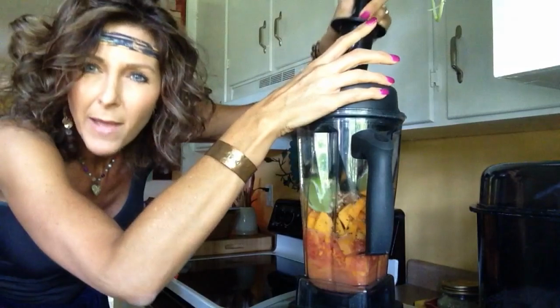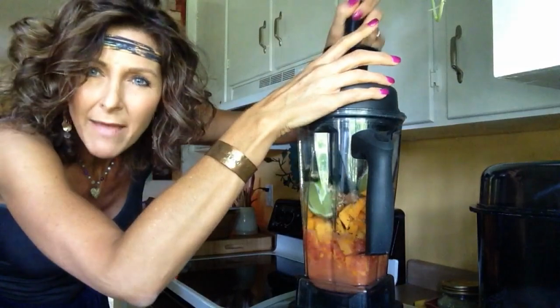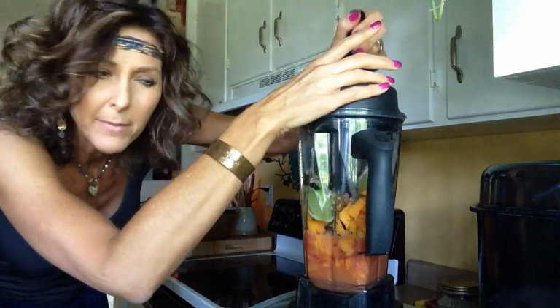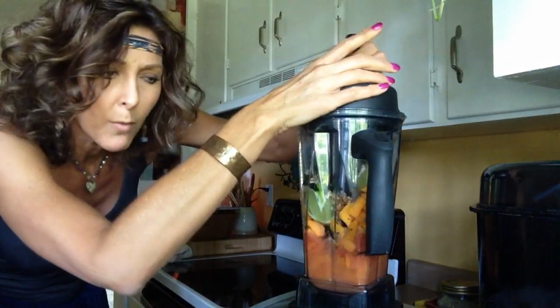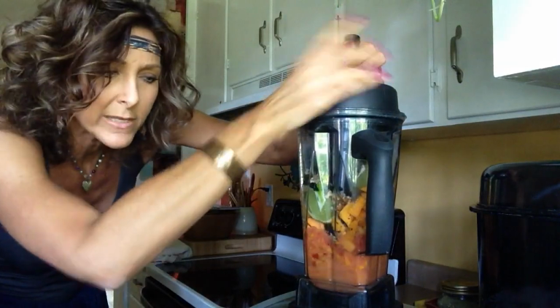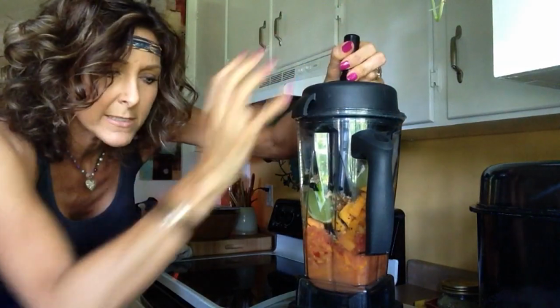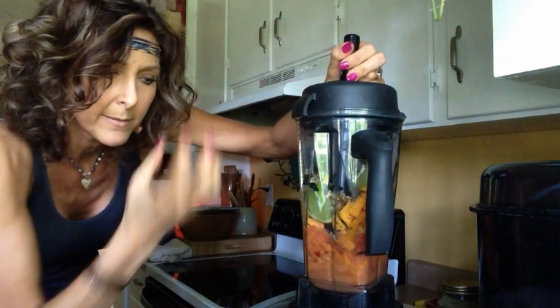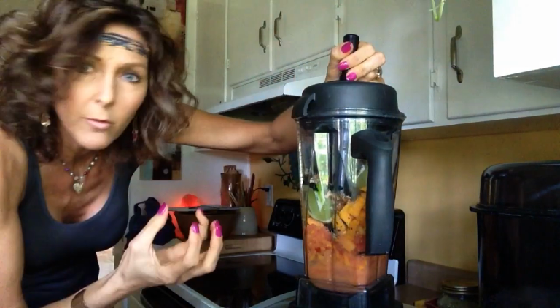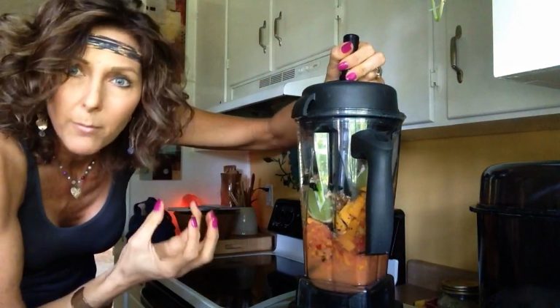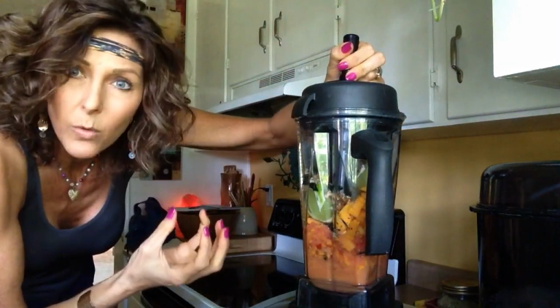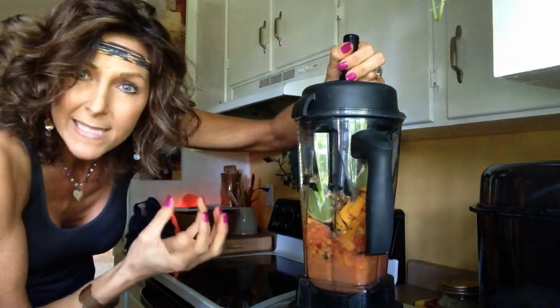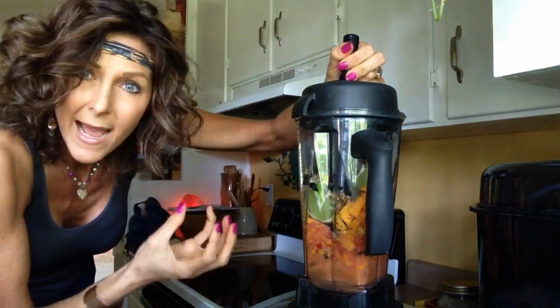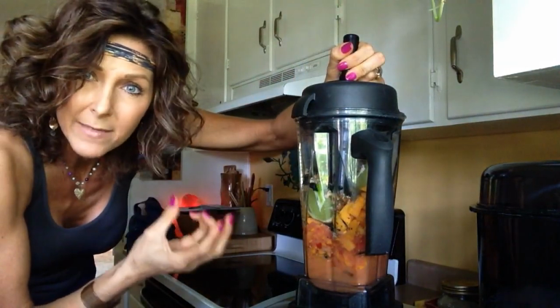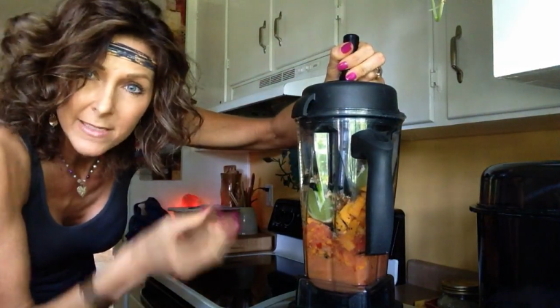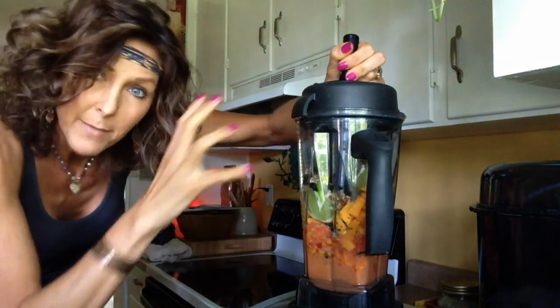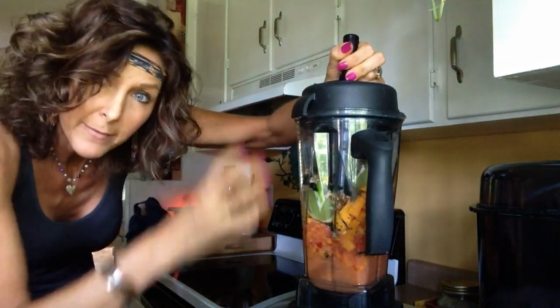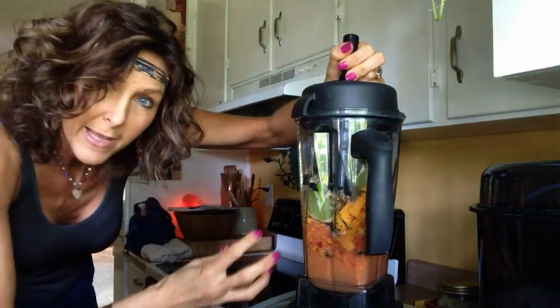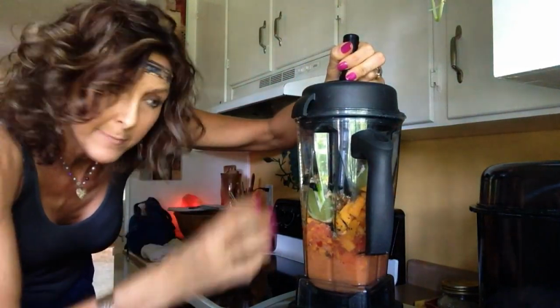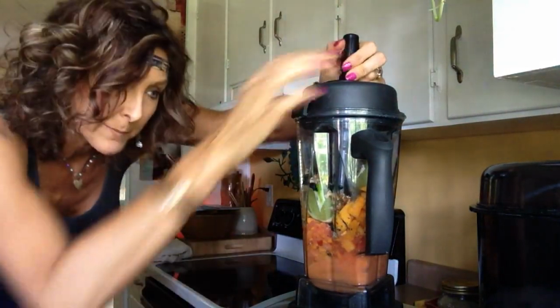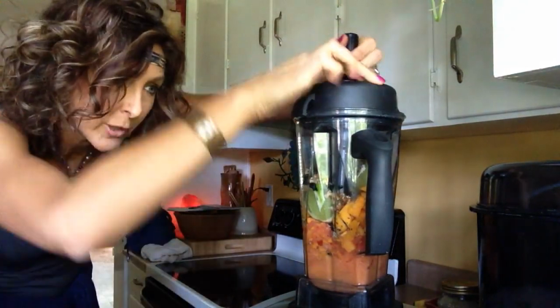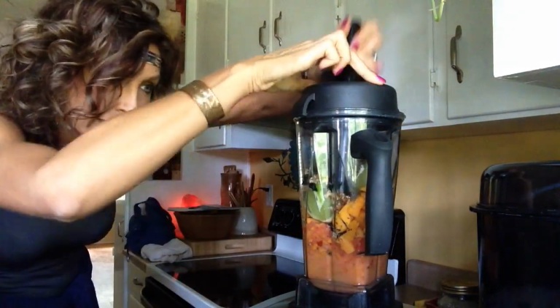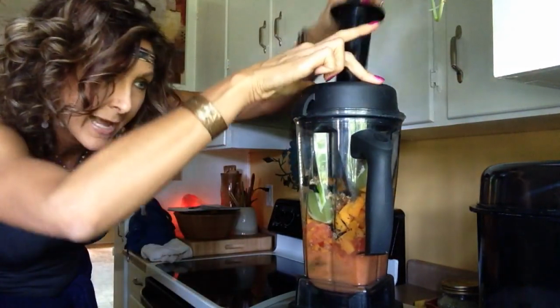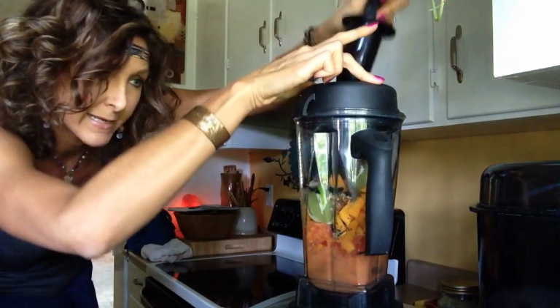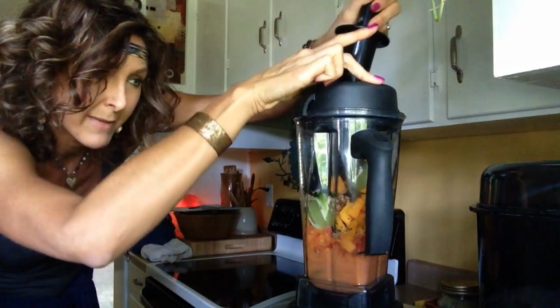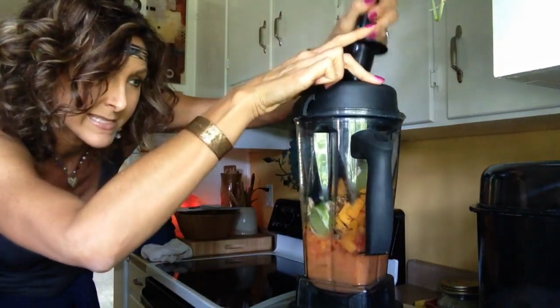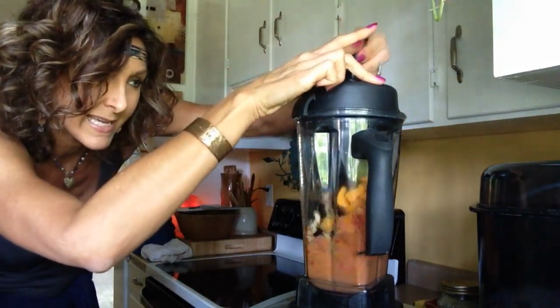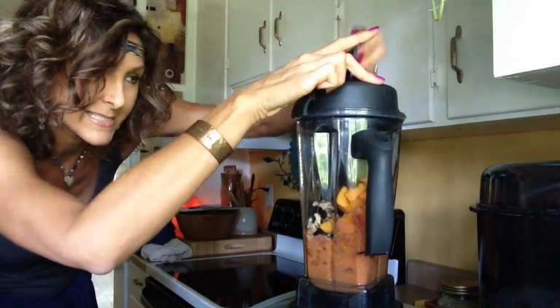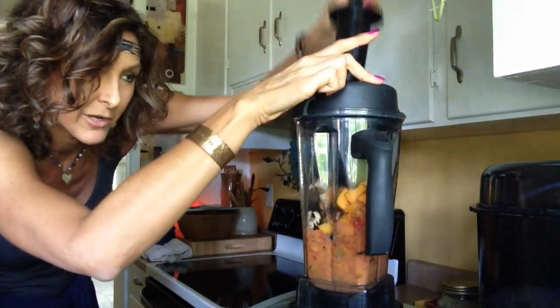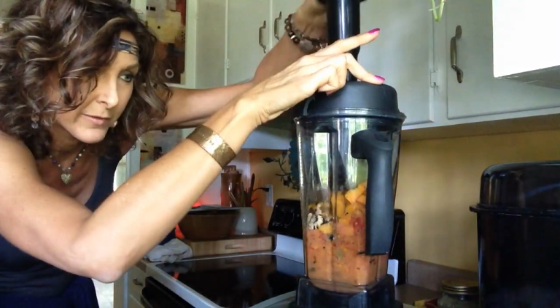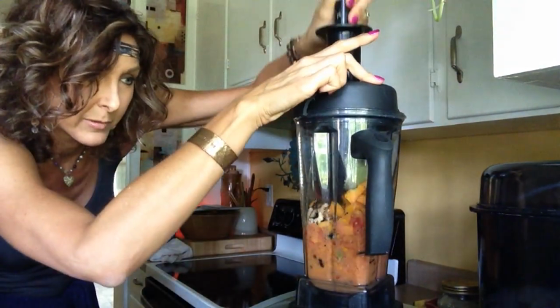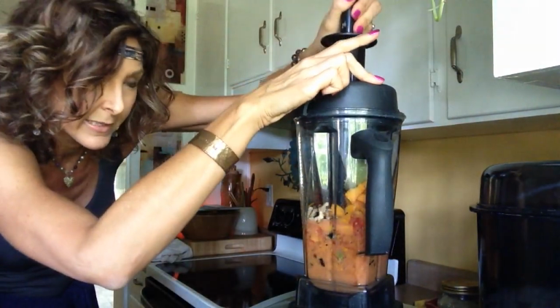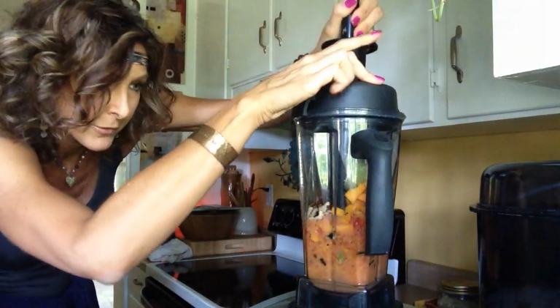When you add the more moist items in the bottom, it helps to pull it down and makes it easier on the blender.